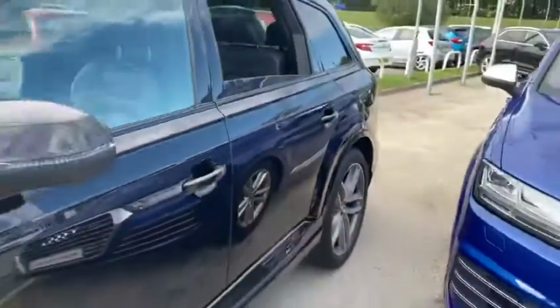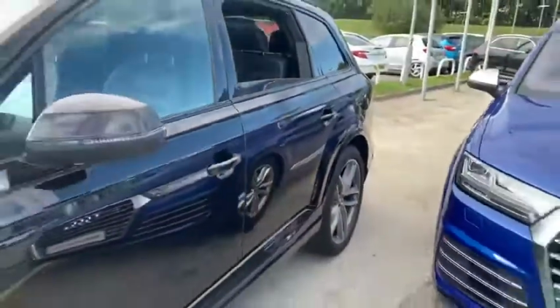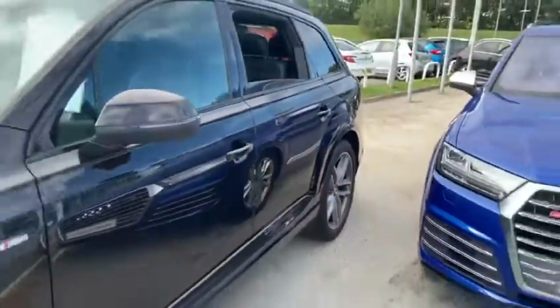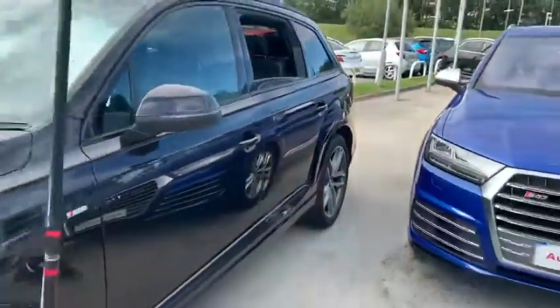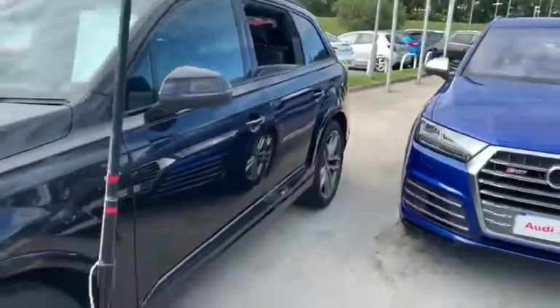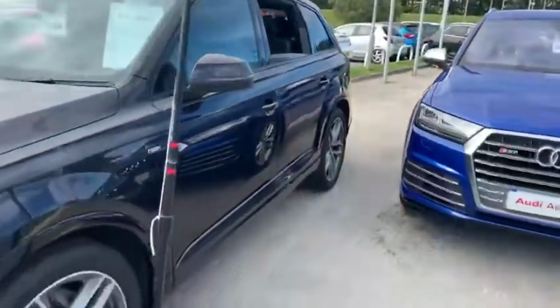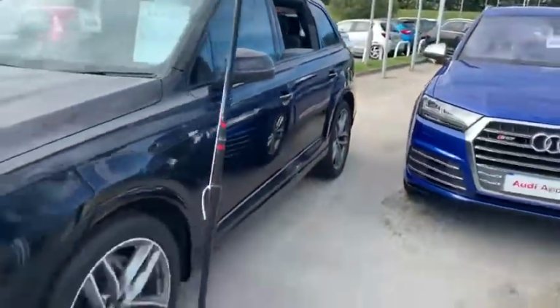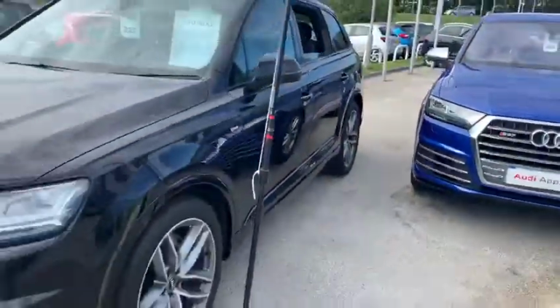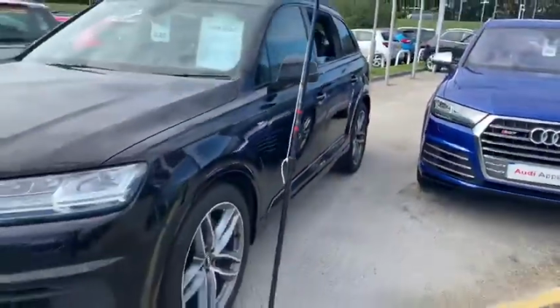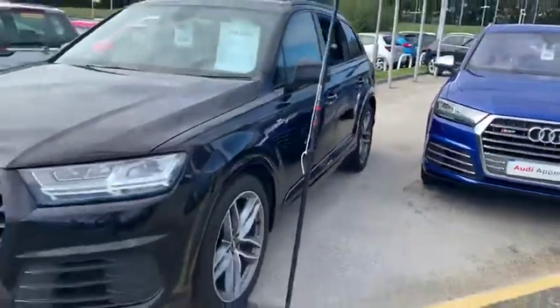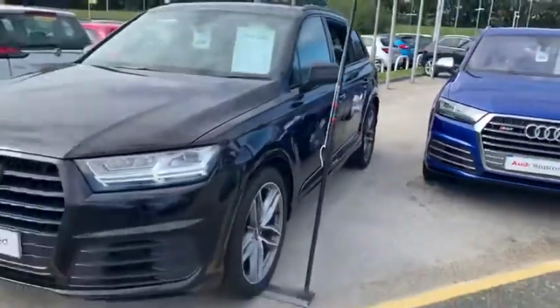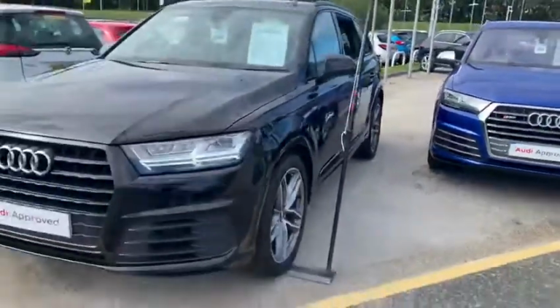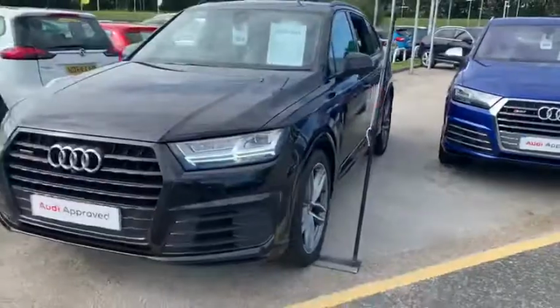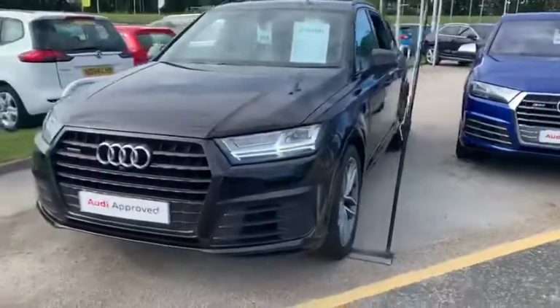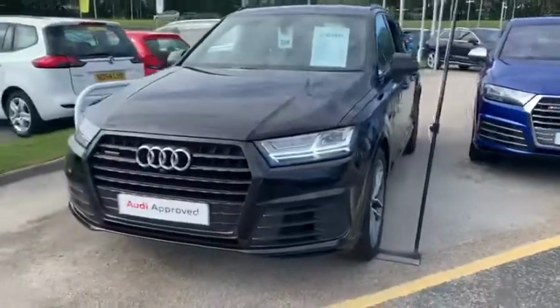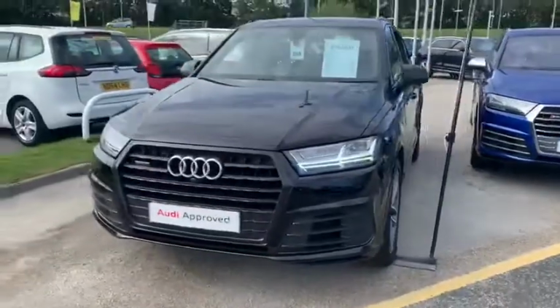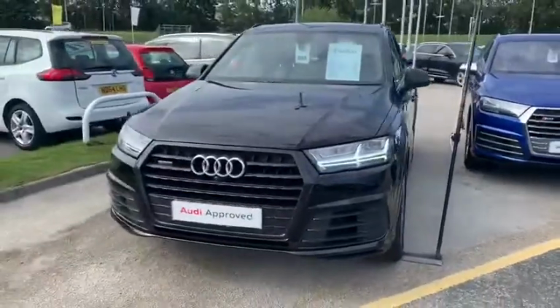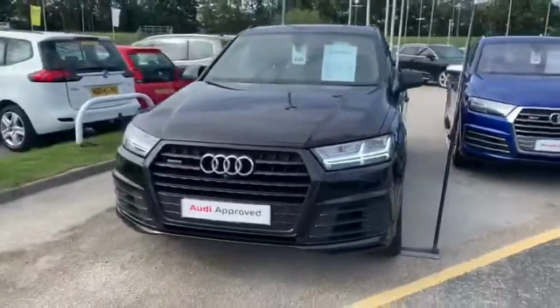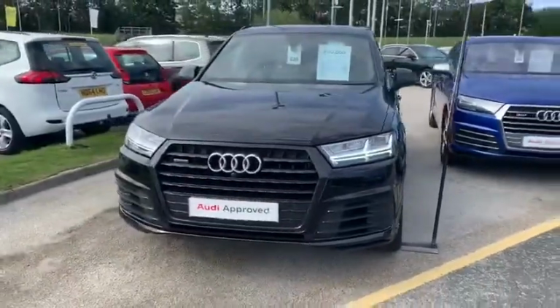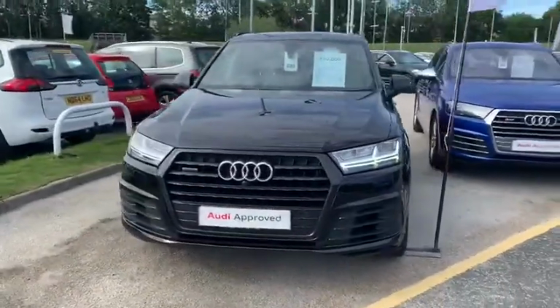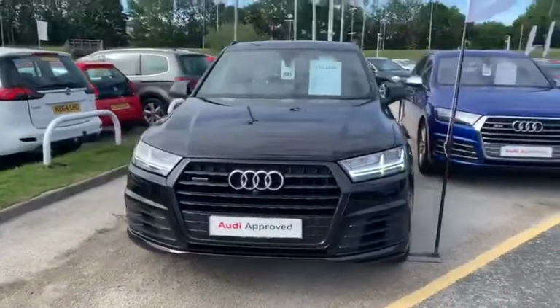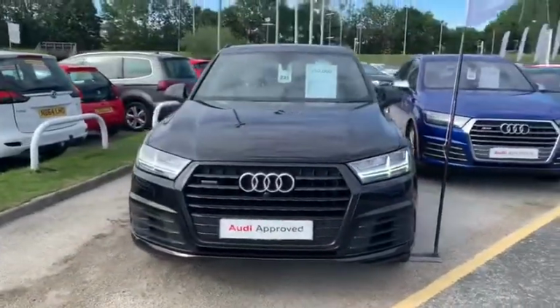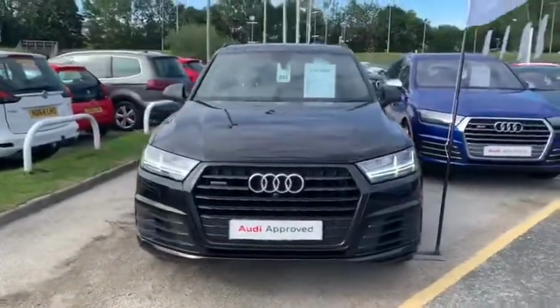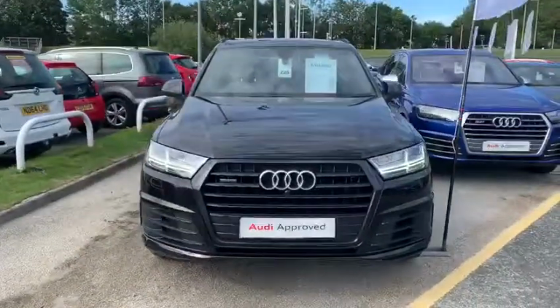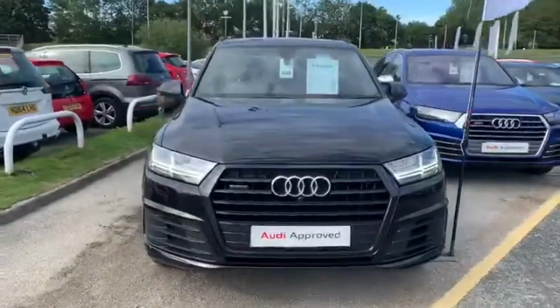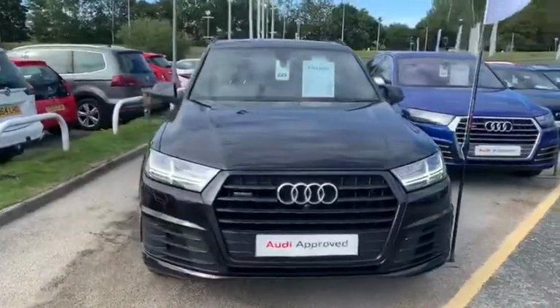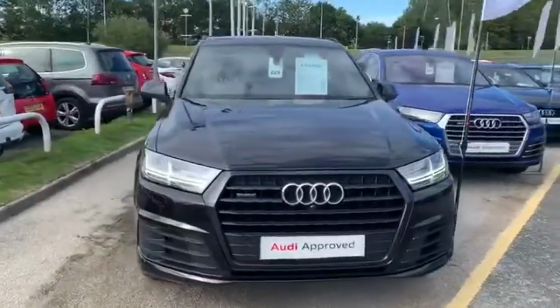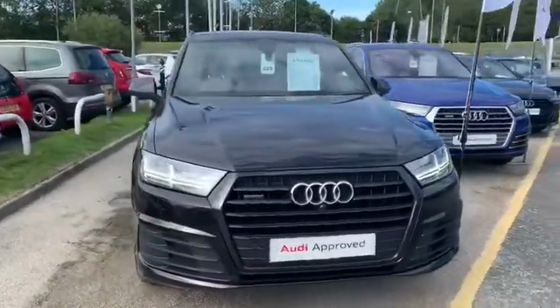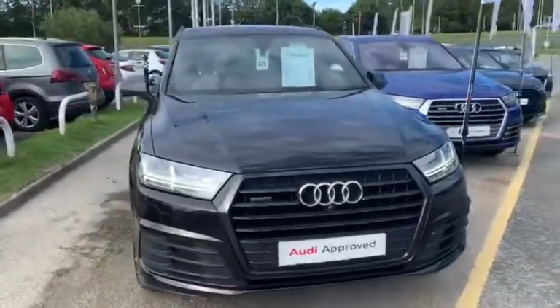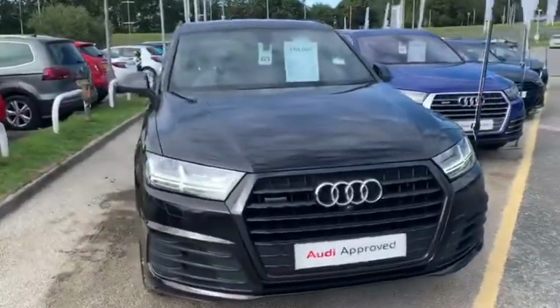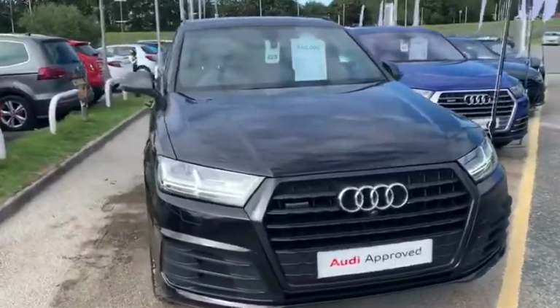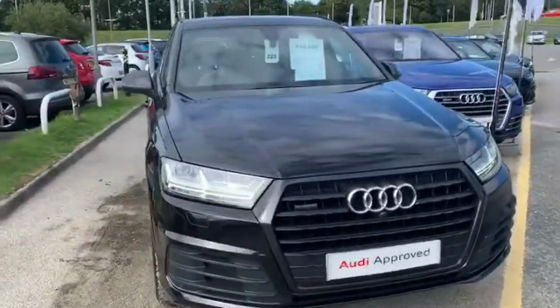It comes with the balance of the manufacturer's warranty, as well as roadside assistance. It is available on the Audi Solutions PCP scheme.